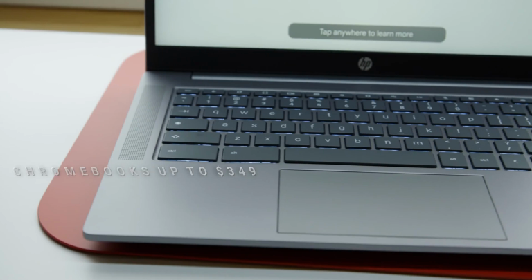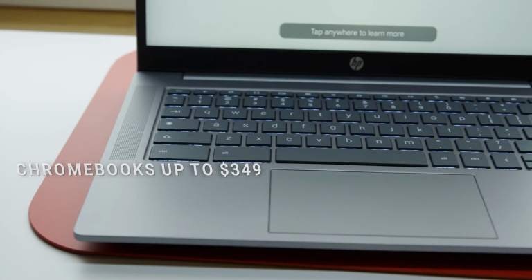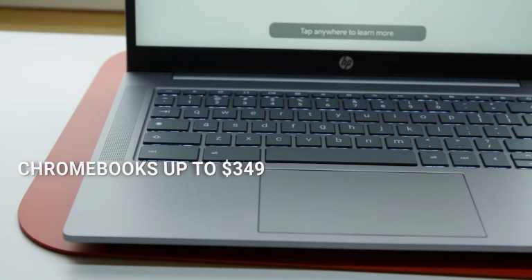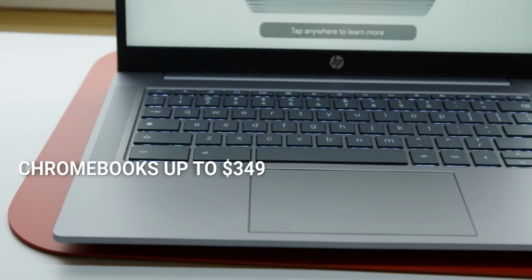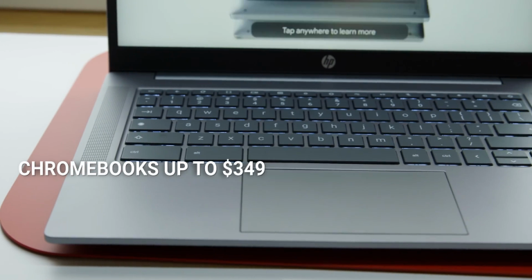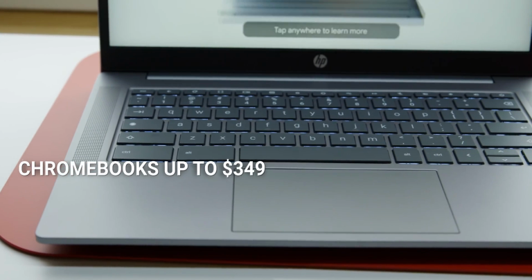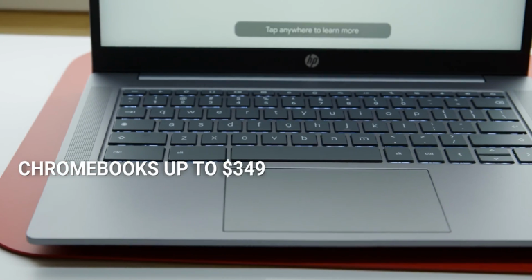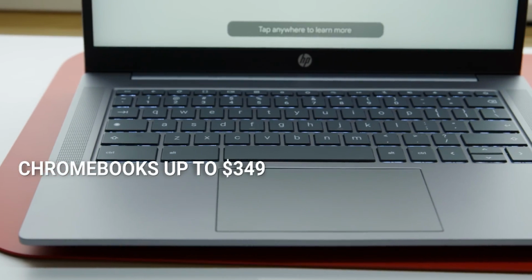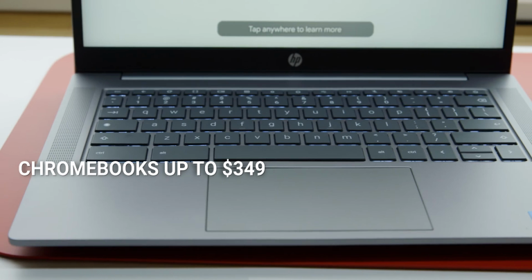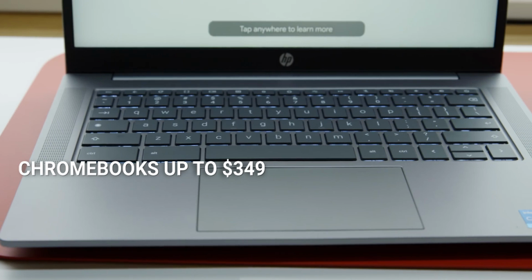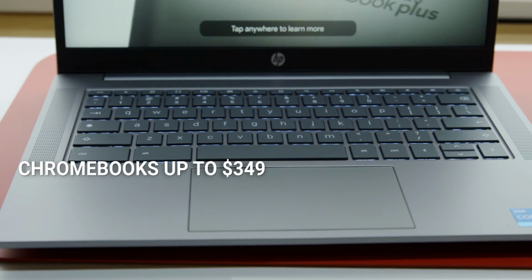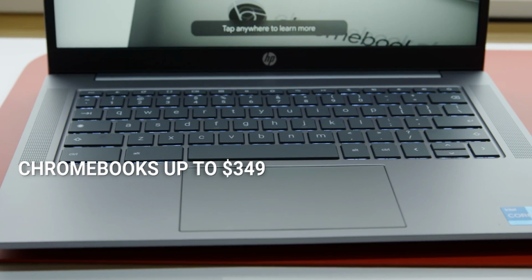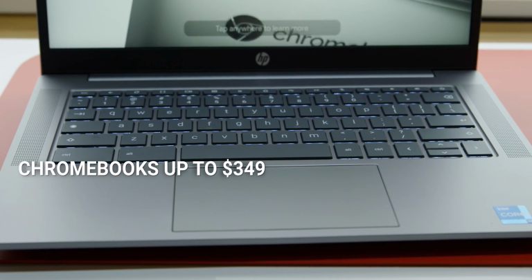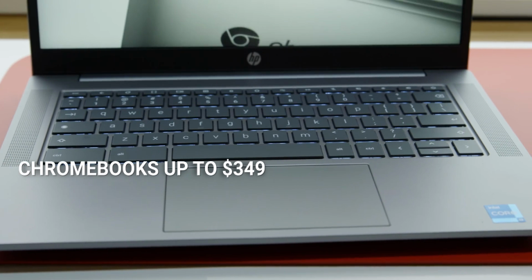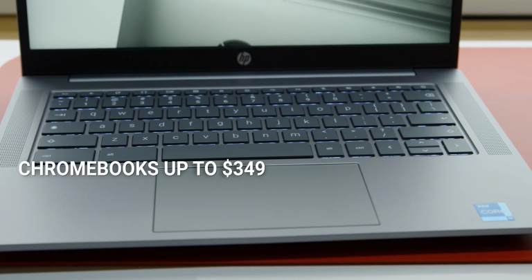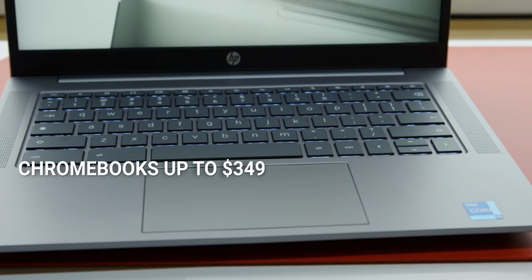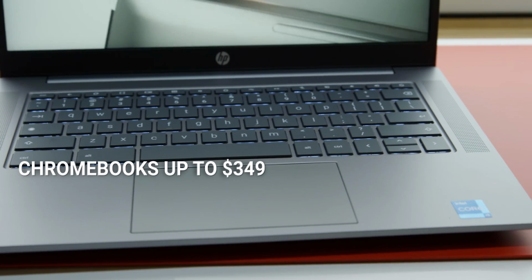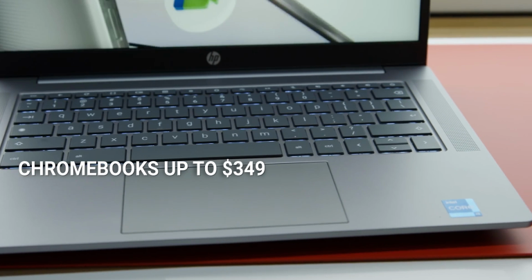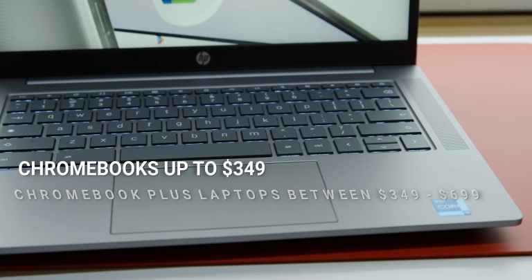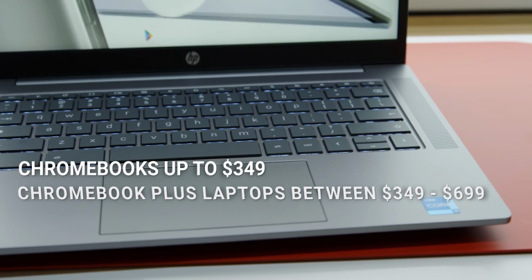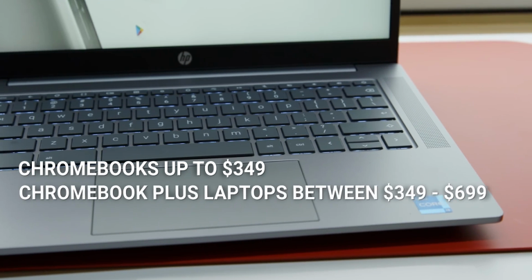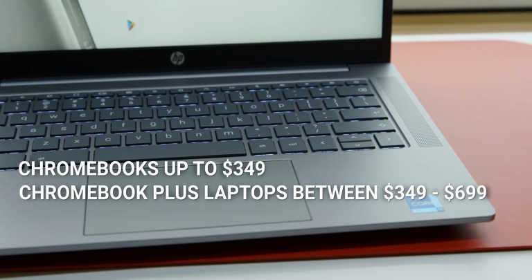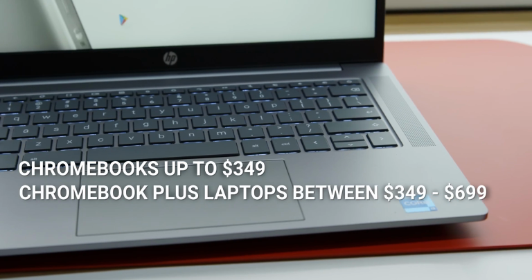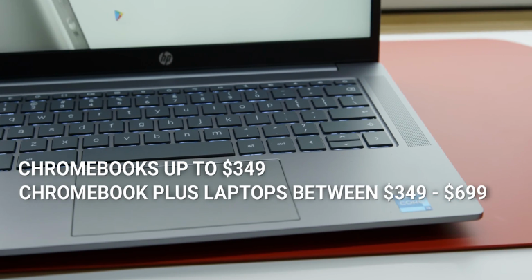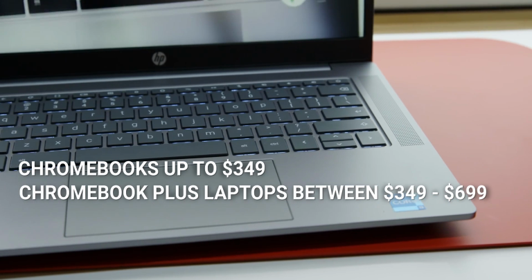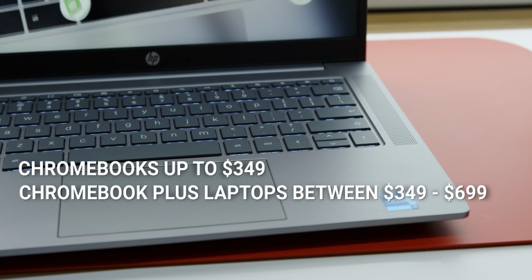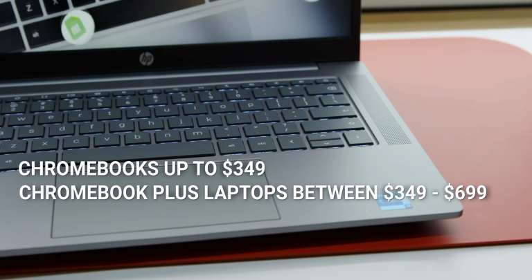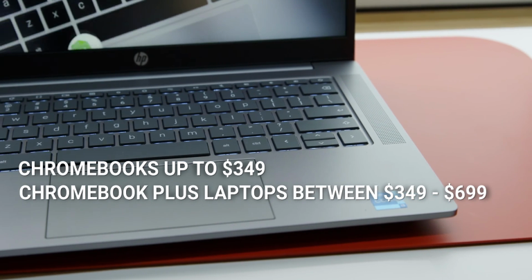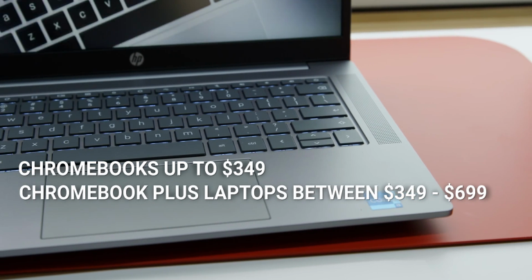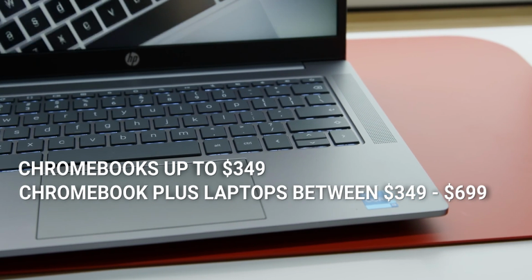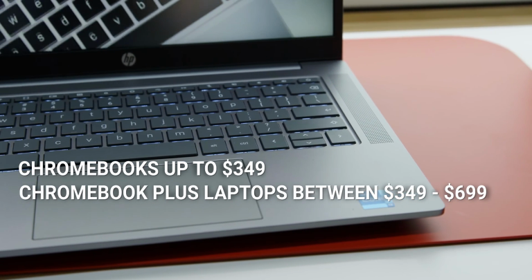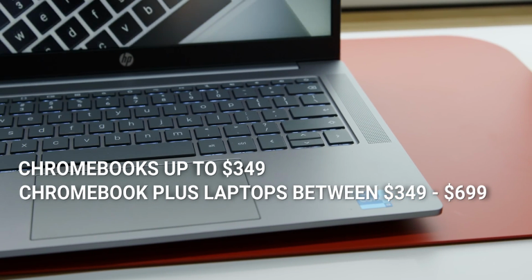New Chromebook systems will run up to $349, while Chromebook Plus laptops will fall between $349 and $699.